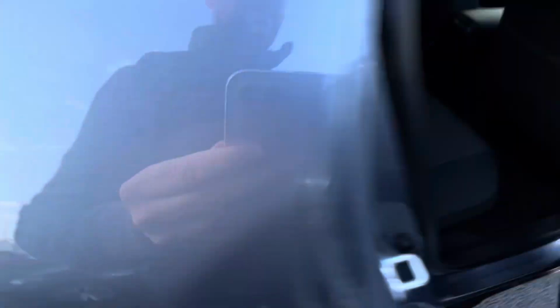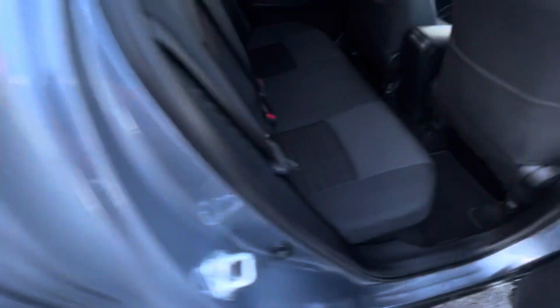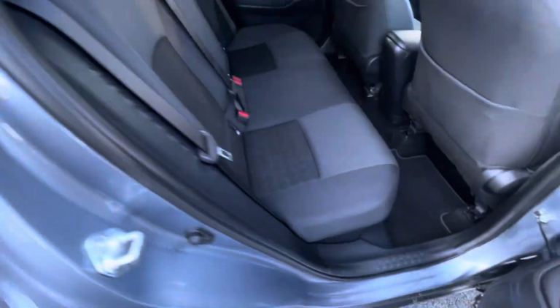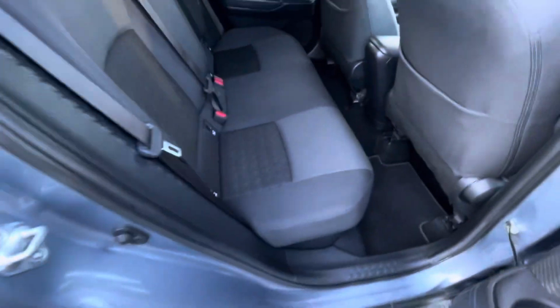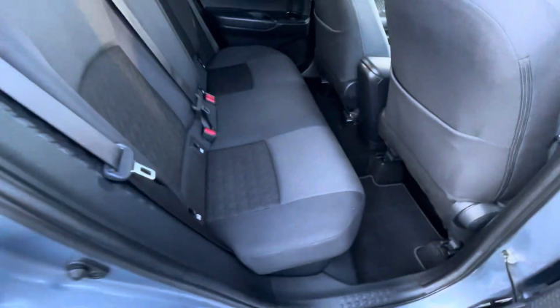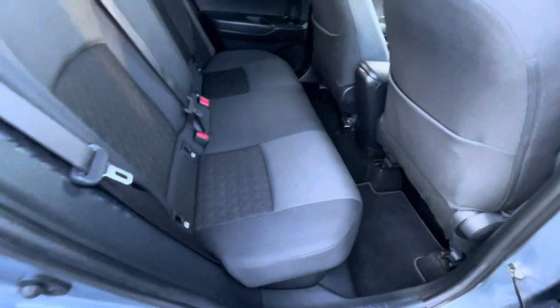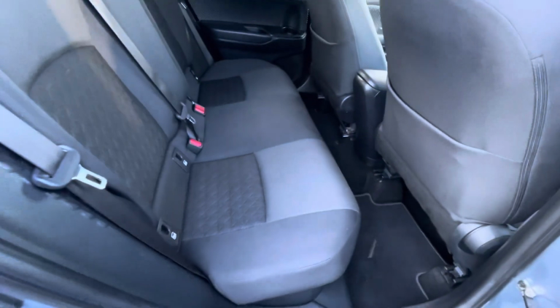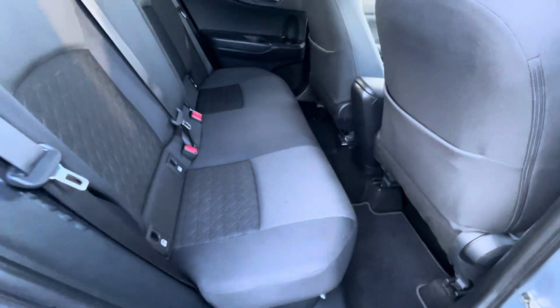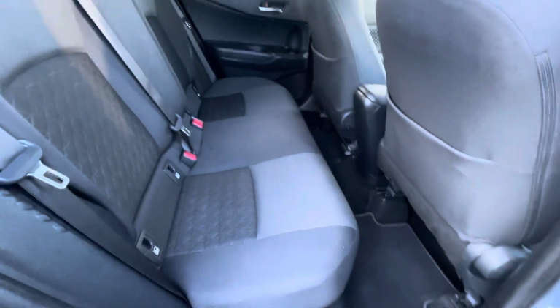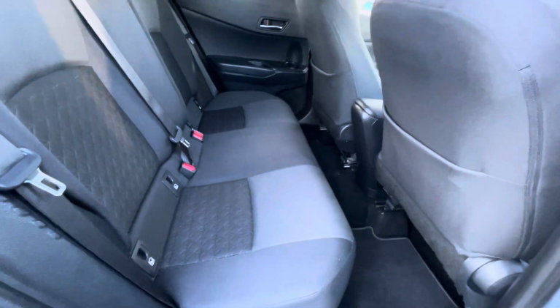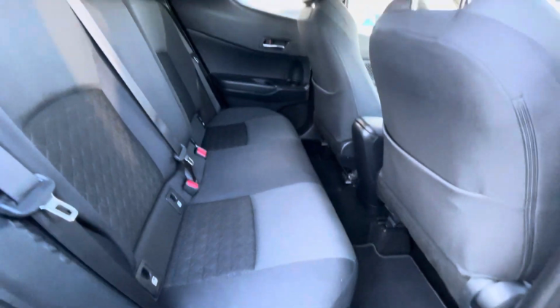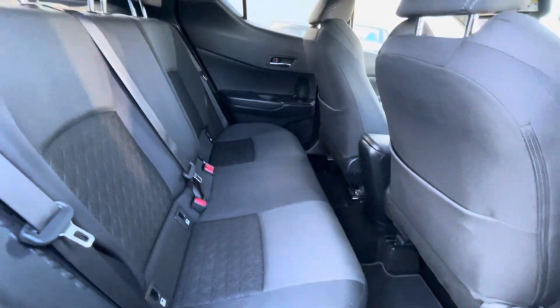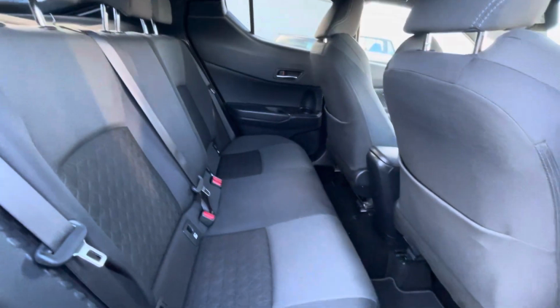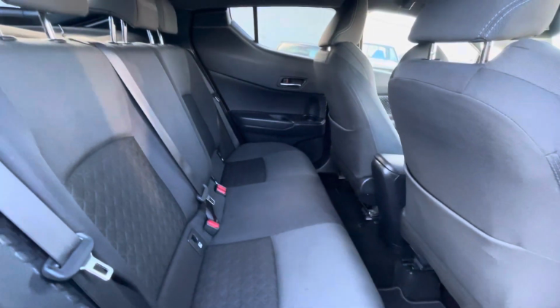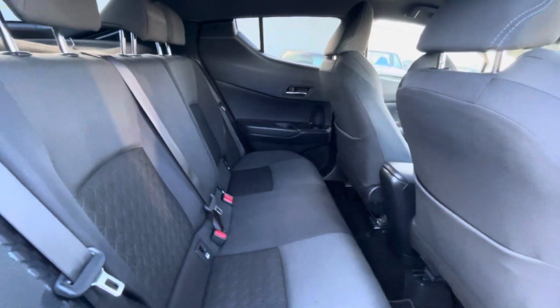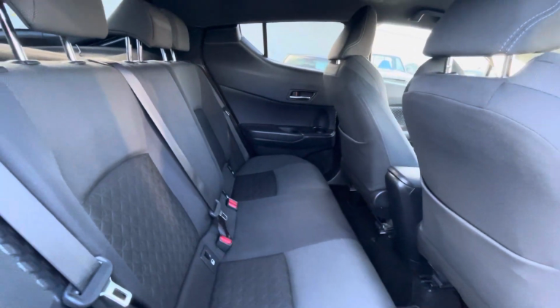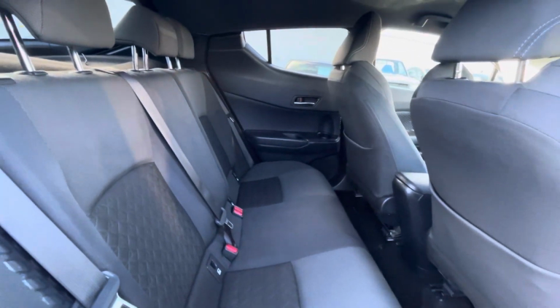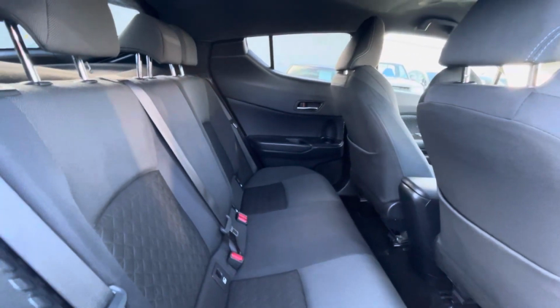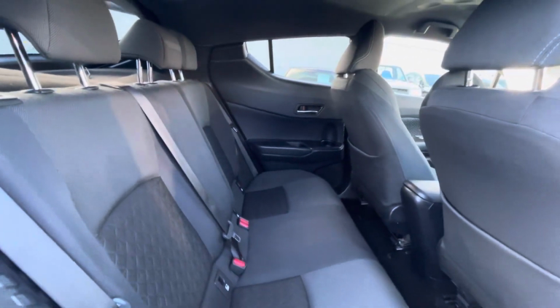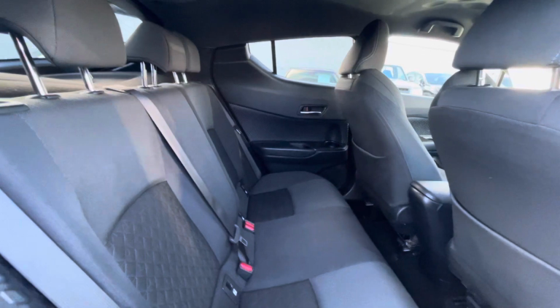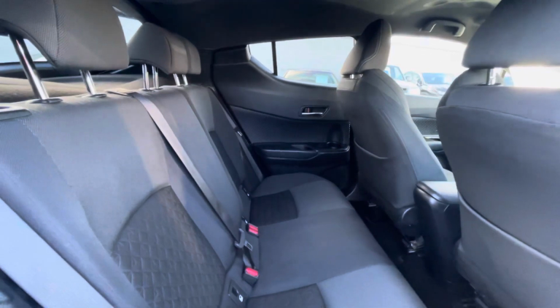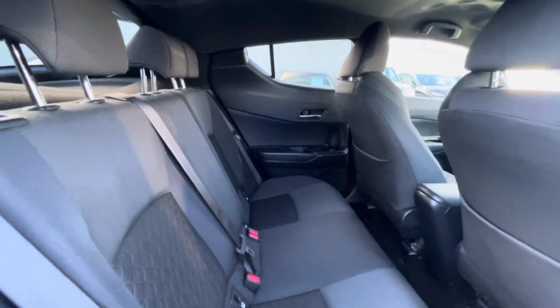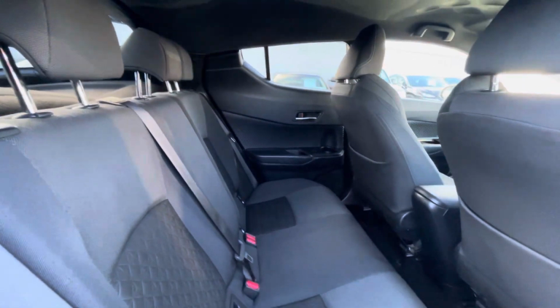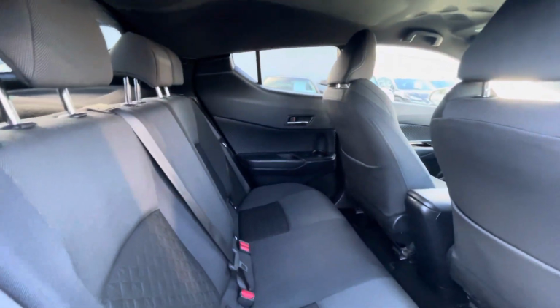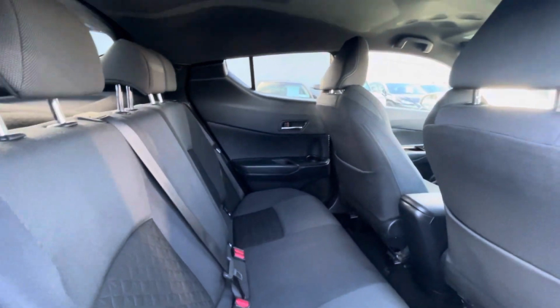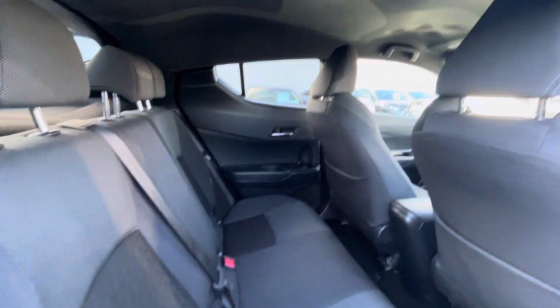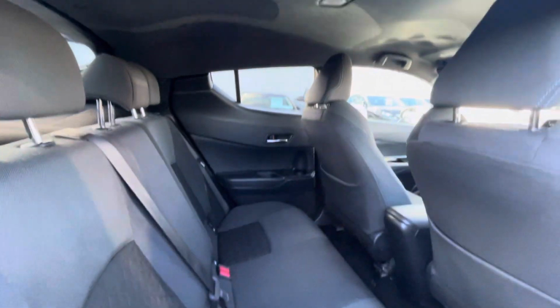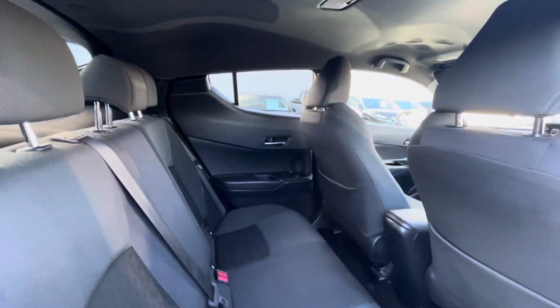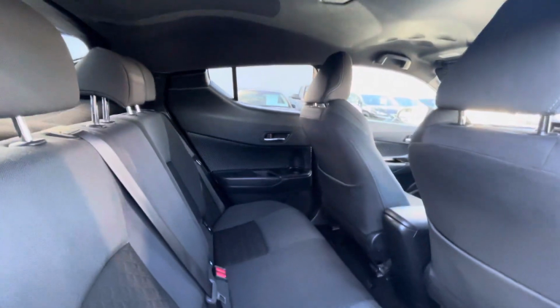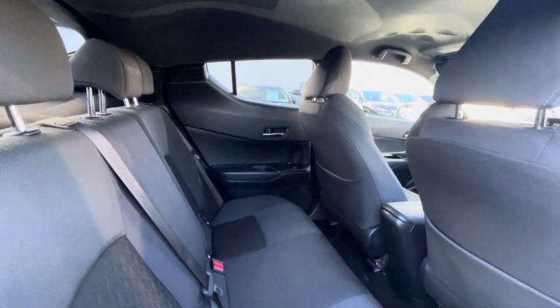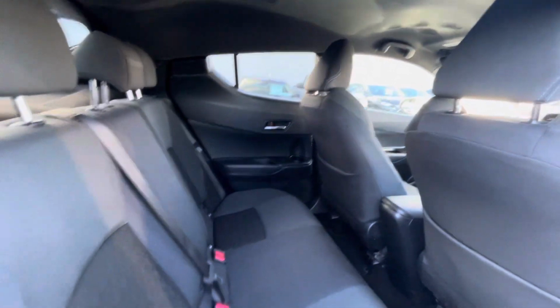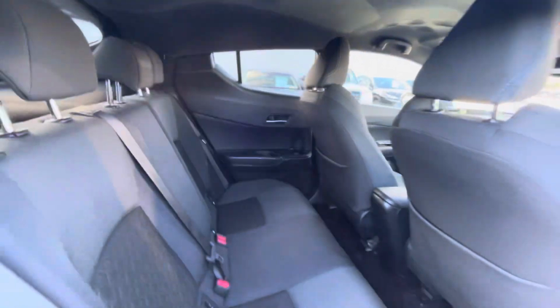Into the back of the car you have your cloth interior, ISOFIX points on both sides, electric windows, and full black head cloth.